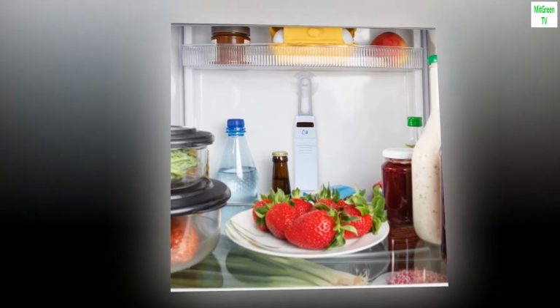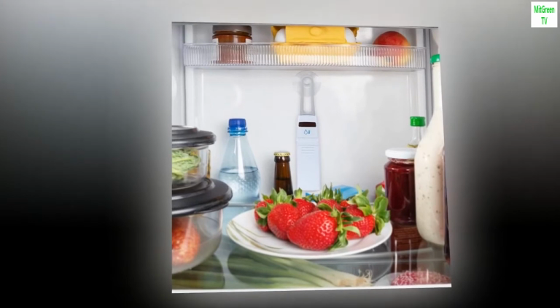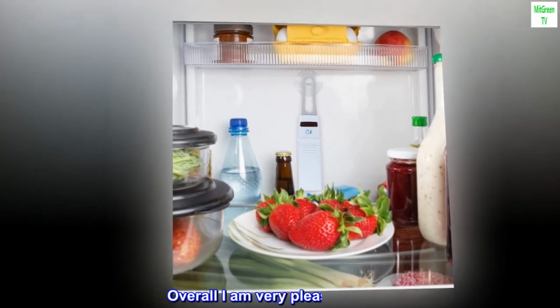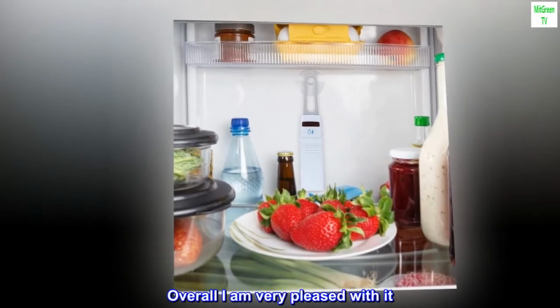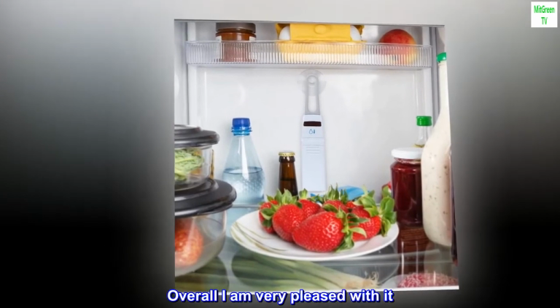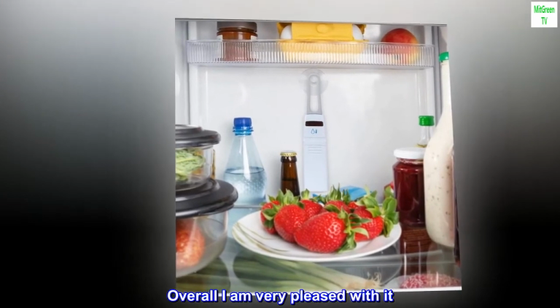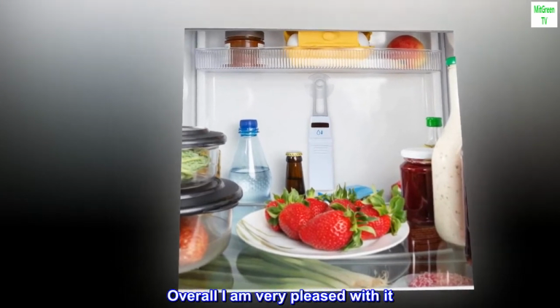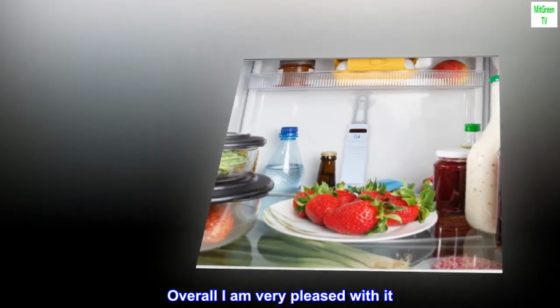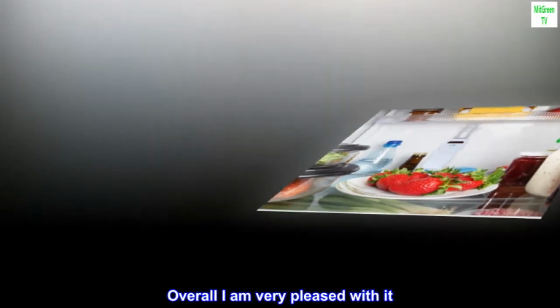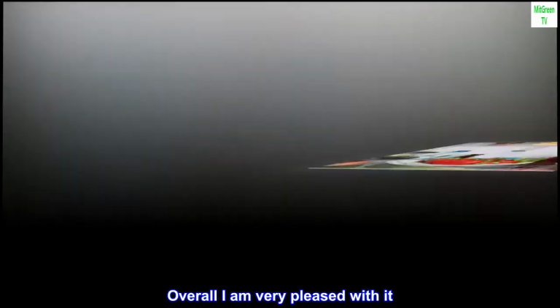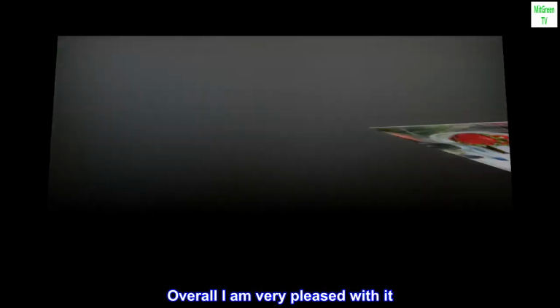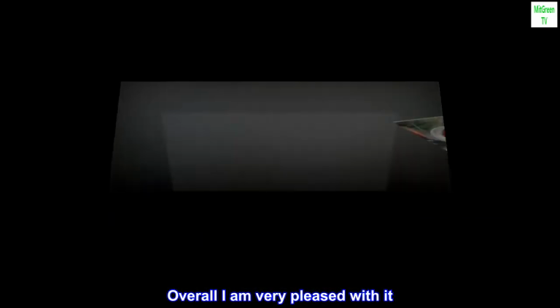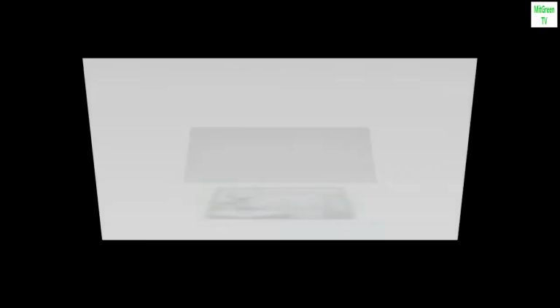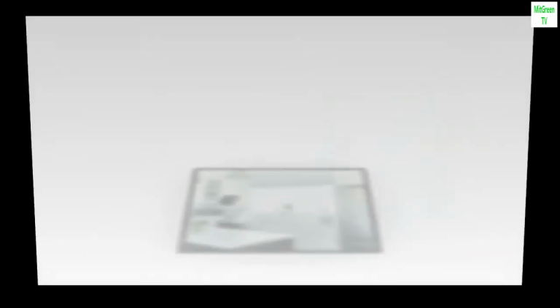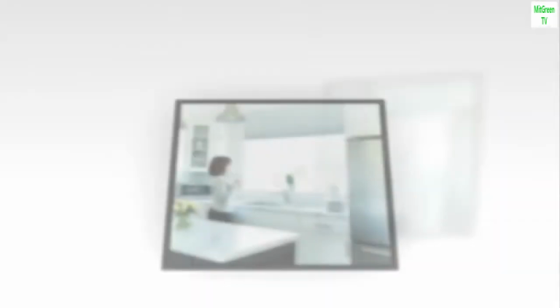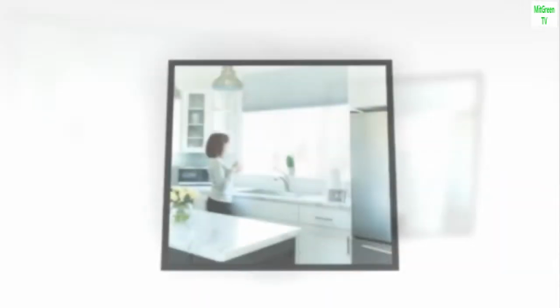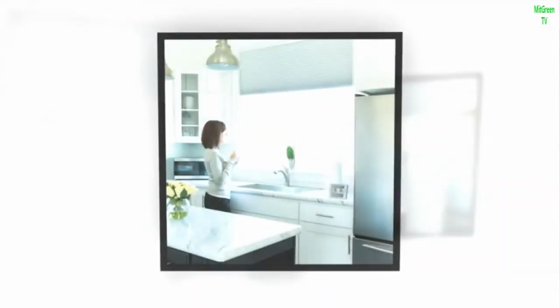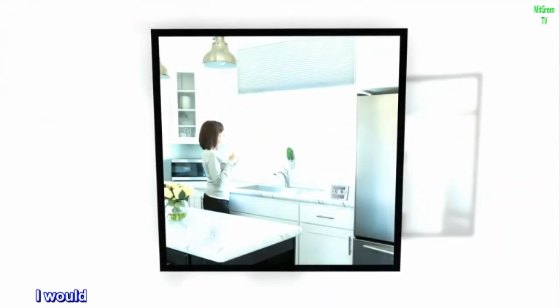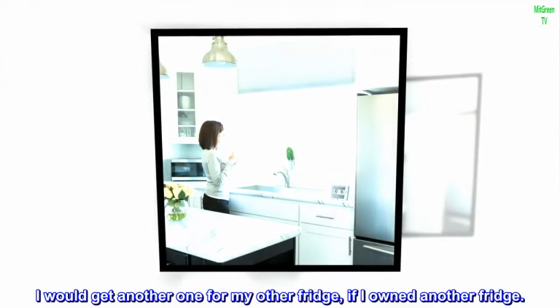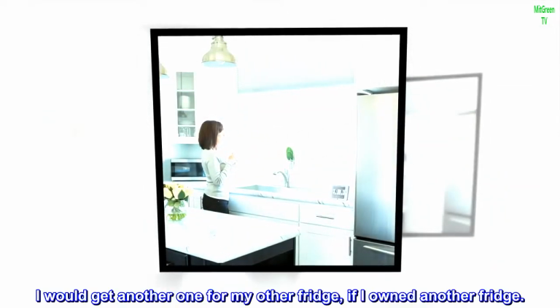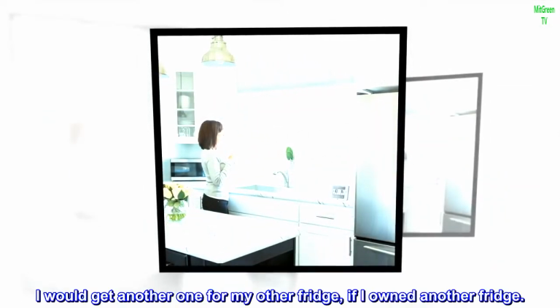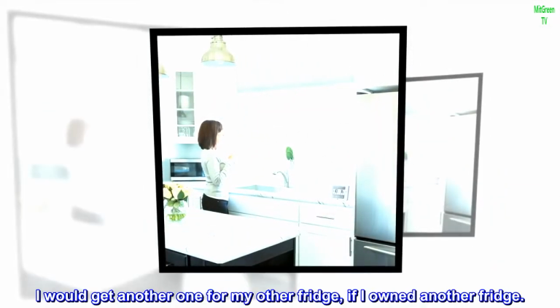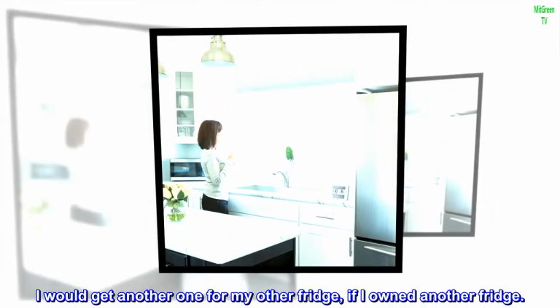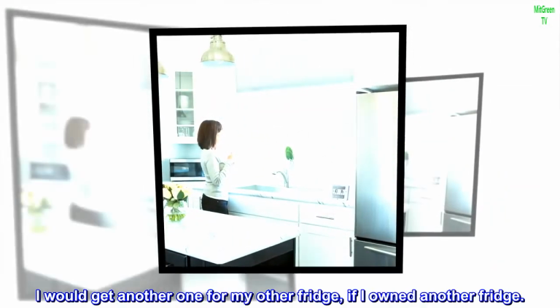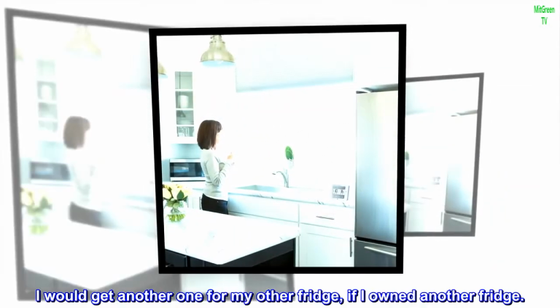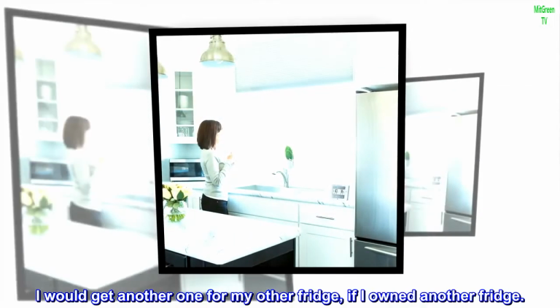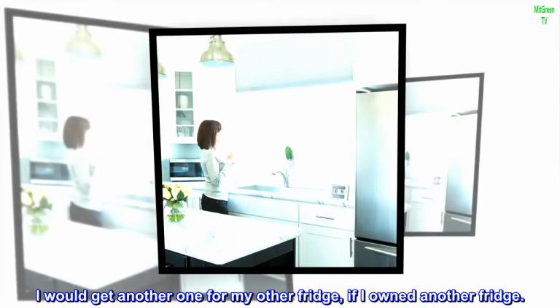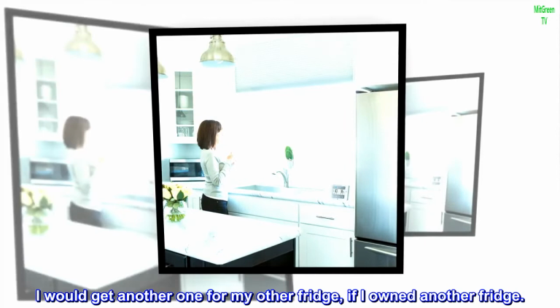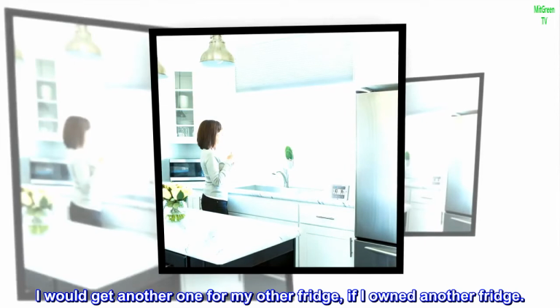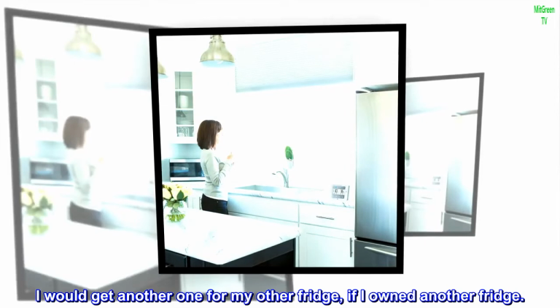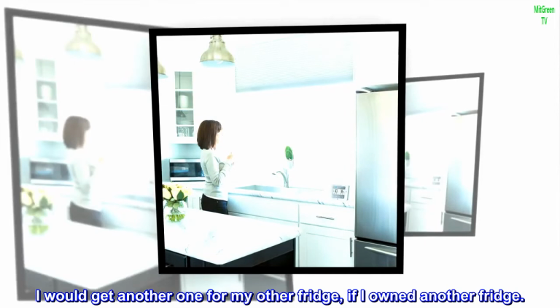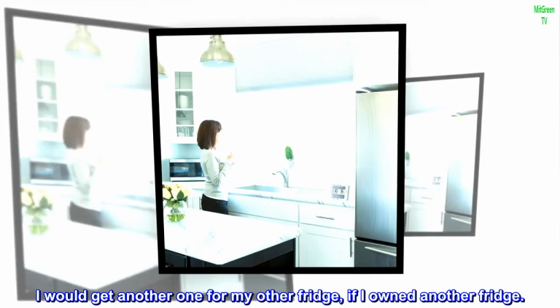Overall I am very pleased with it. I would get another one for my other fridge, if I owned another fridge.